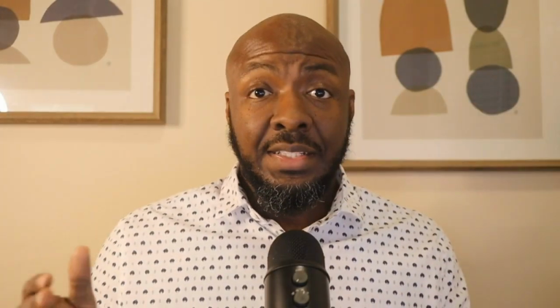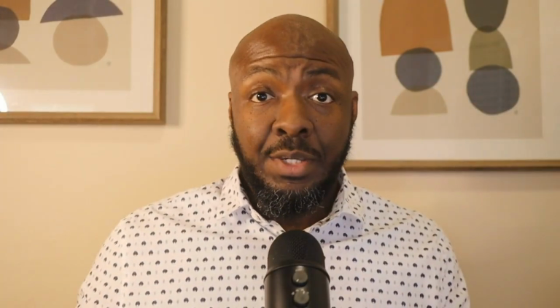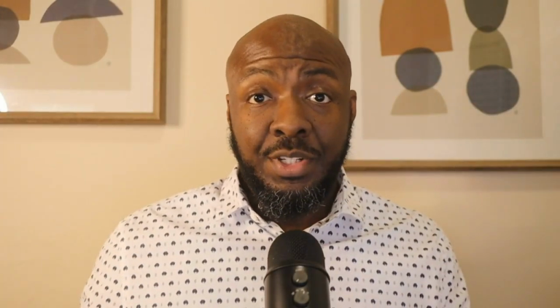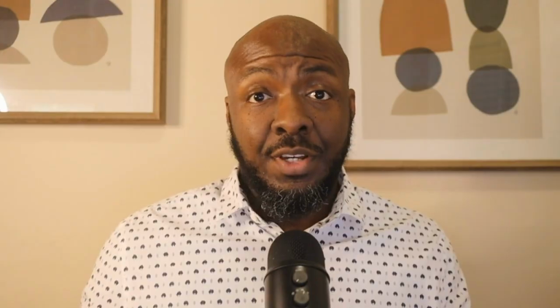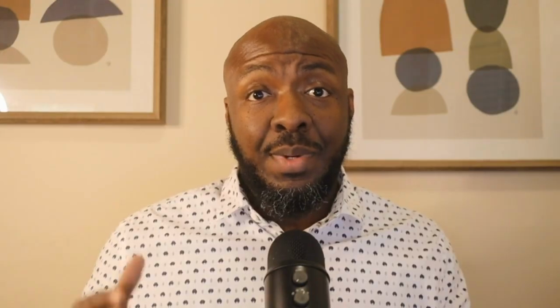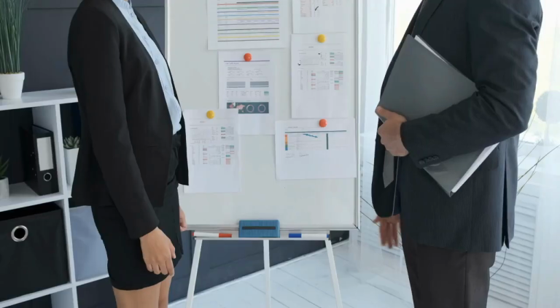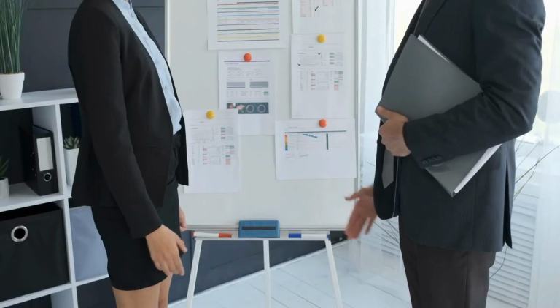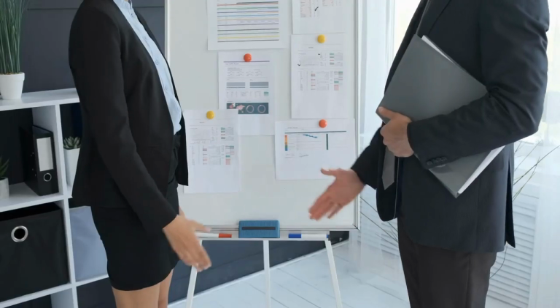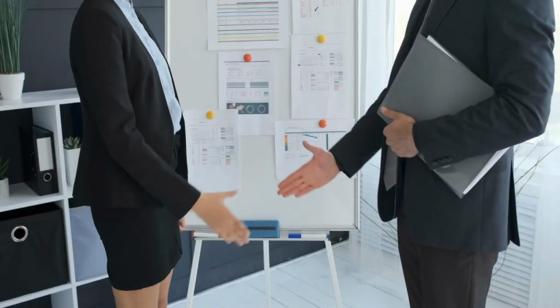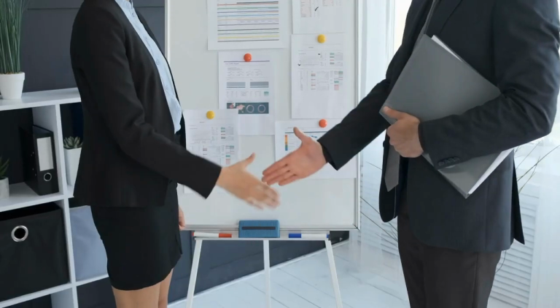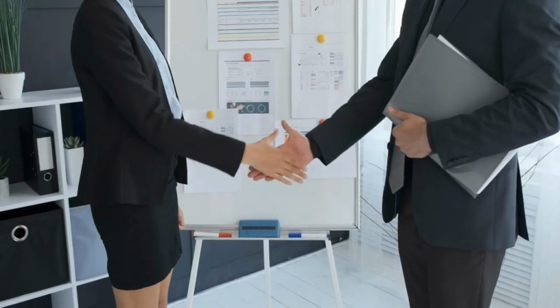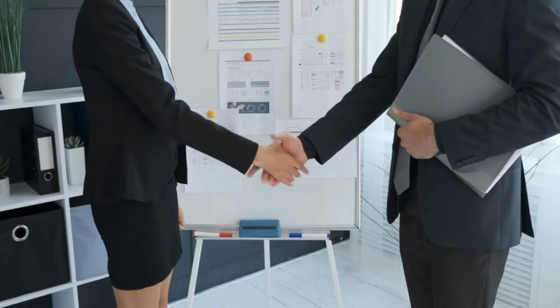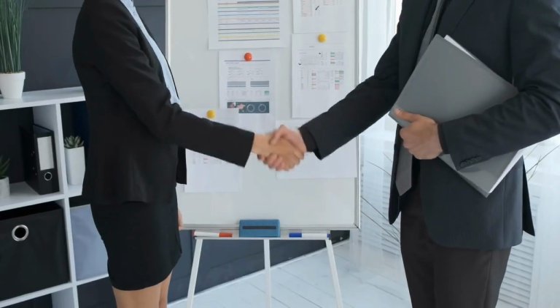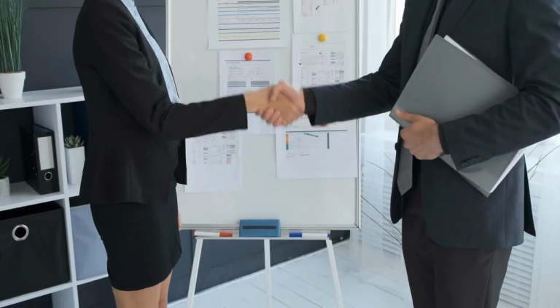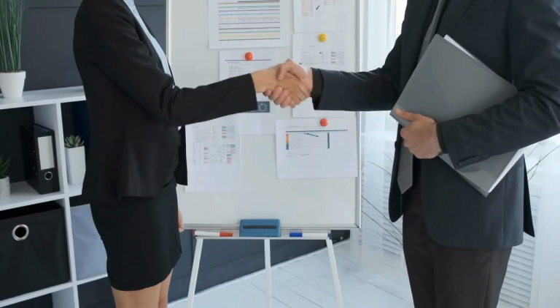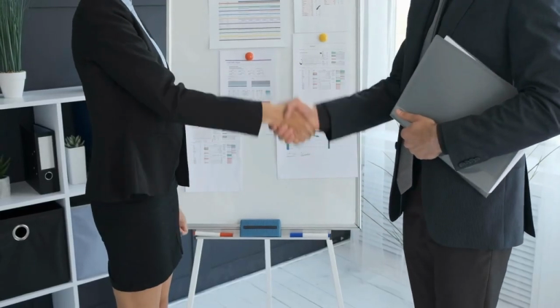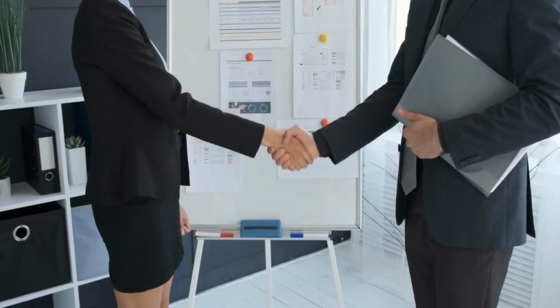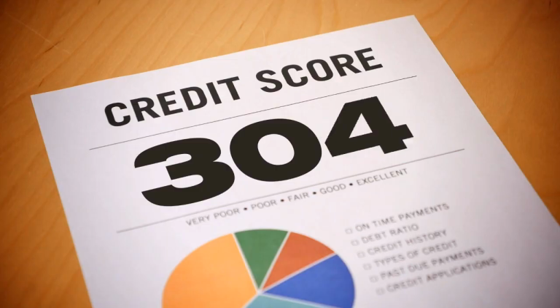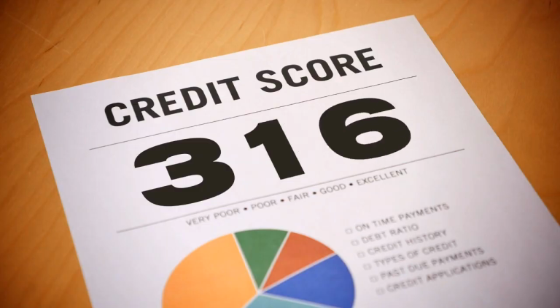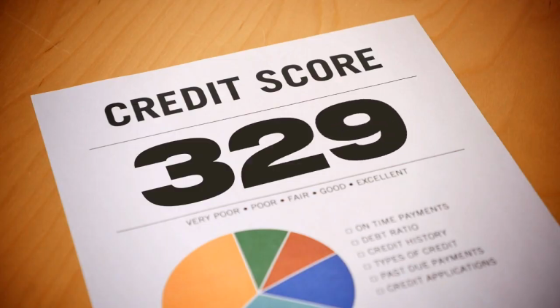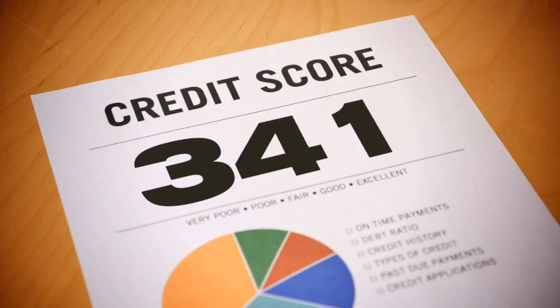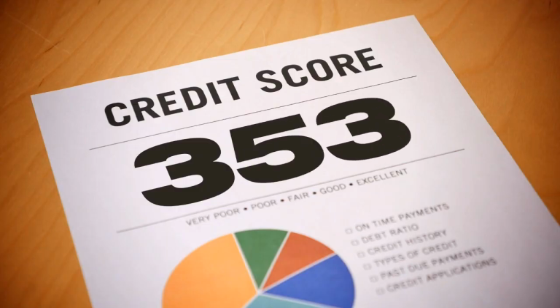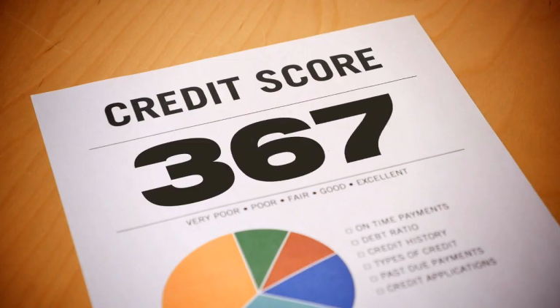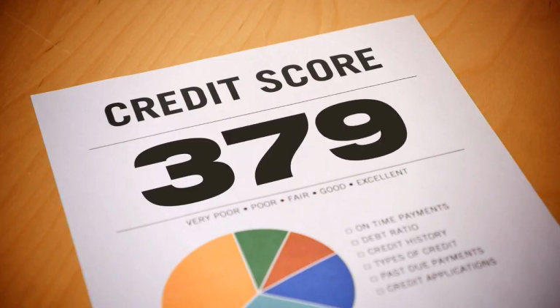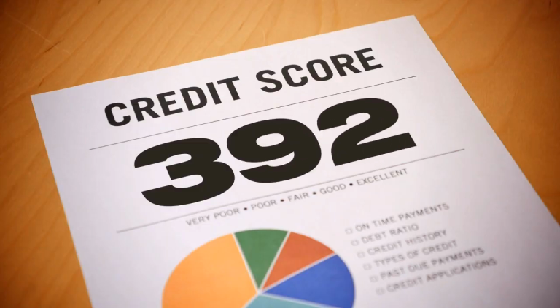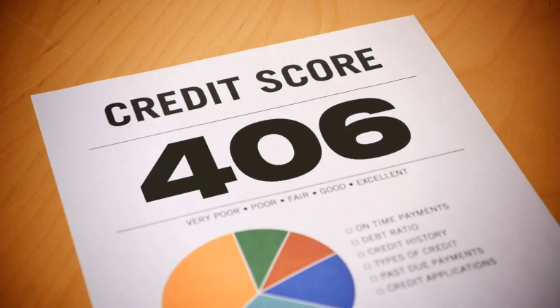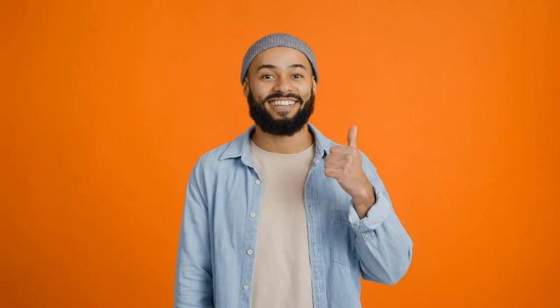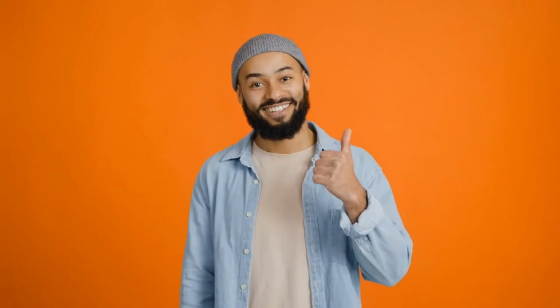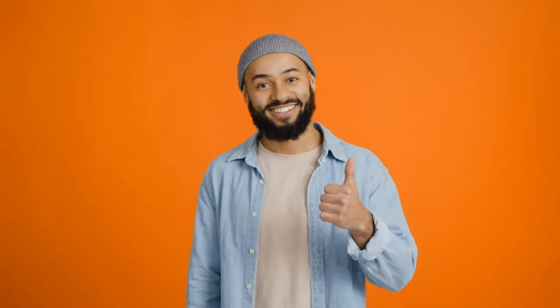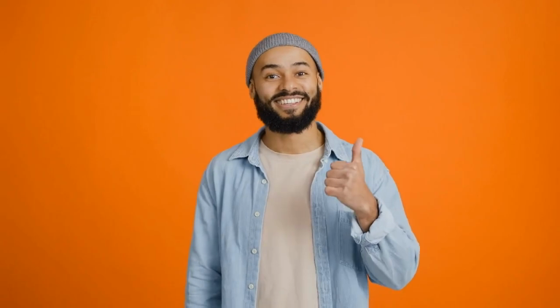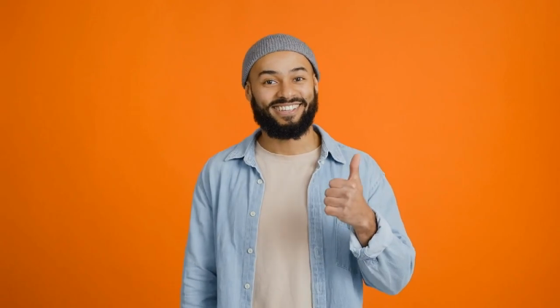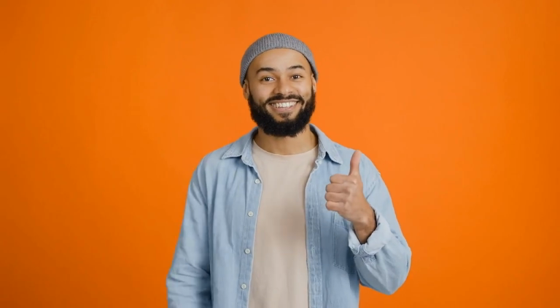Today we're going to talk about the welcome bonuses, what all you get with the card, what your credit needs to look like to get approved, and if I recommend it.